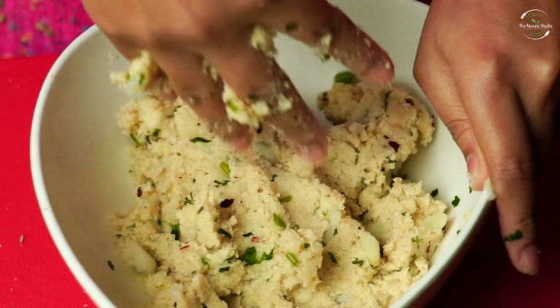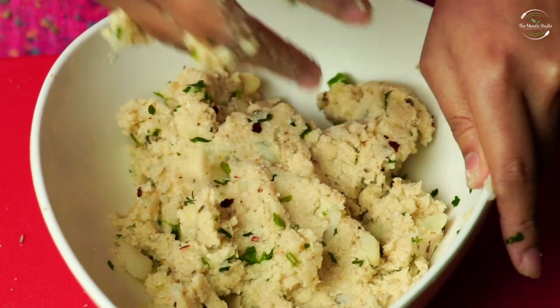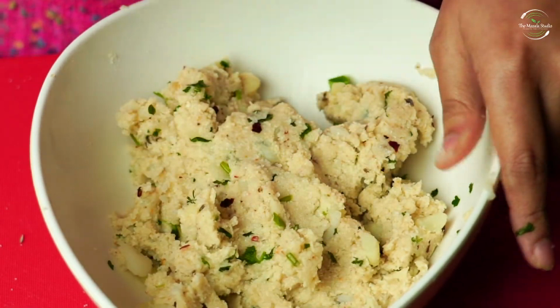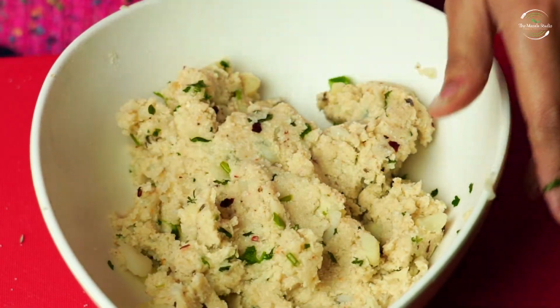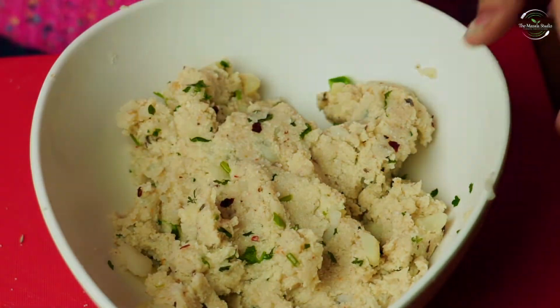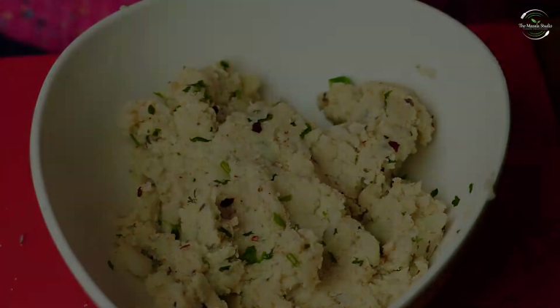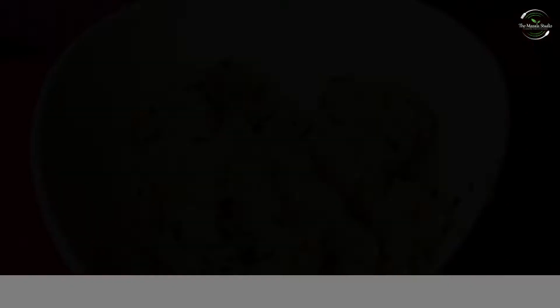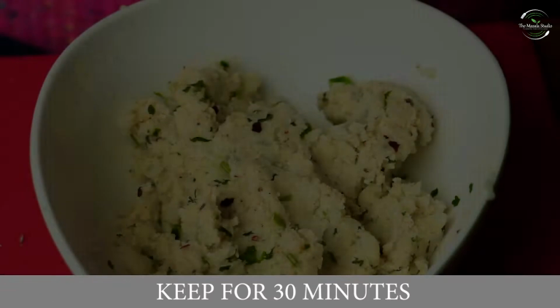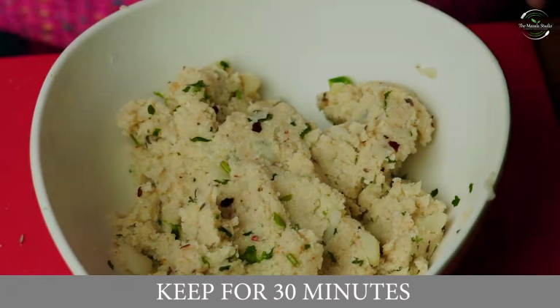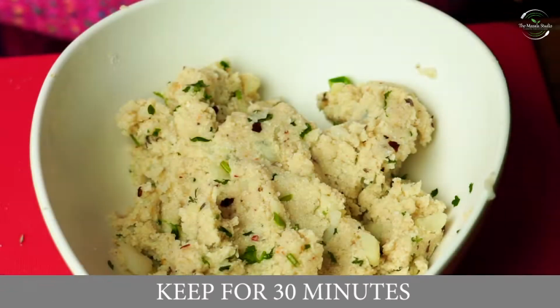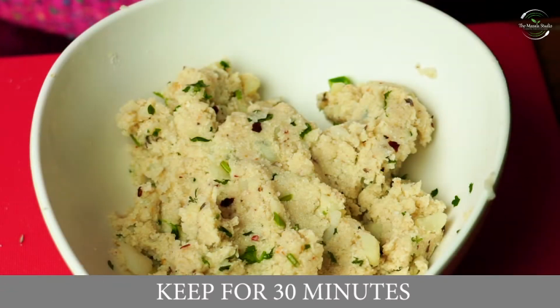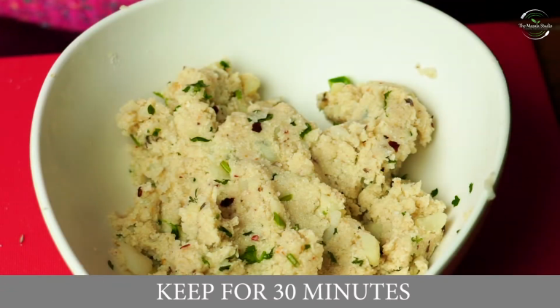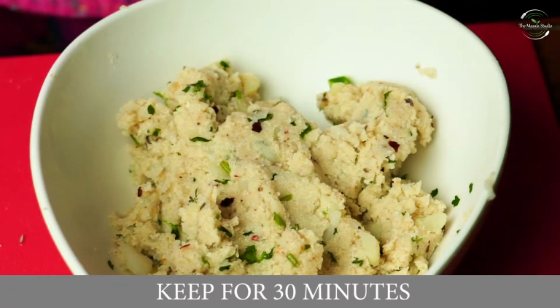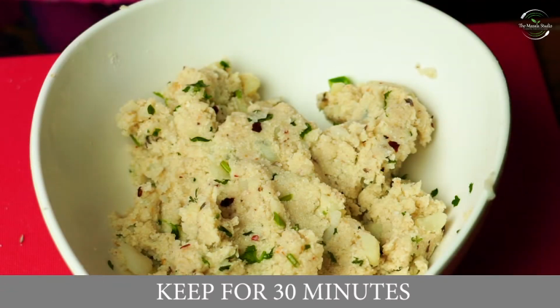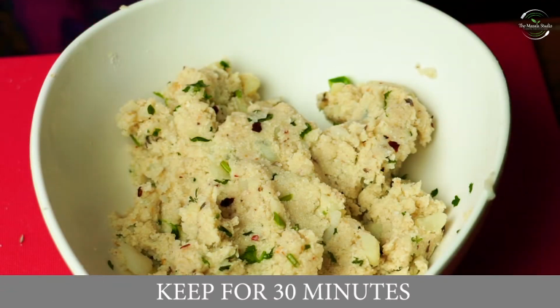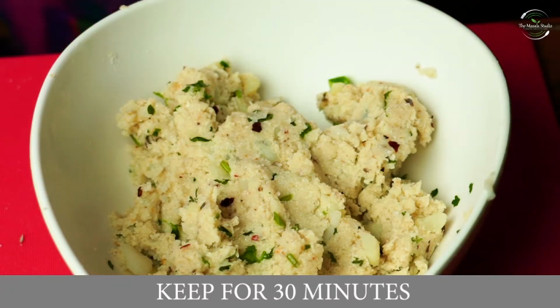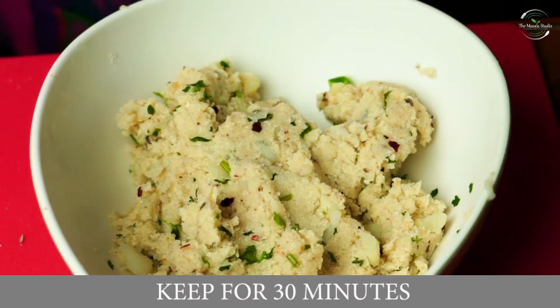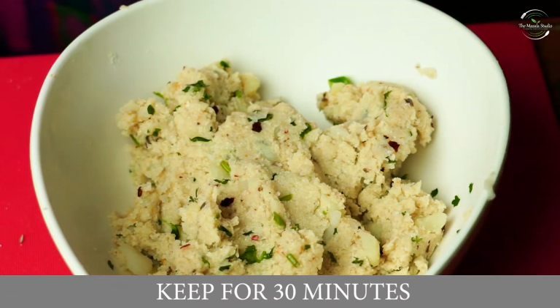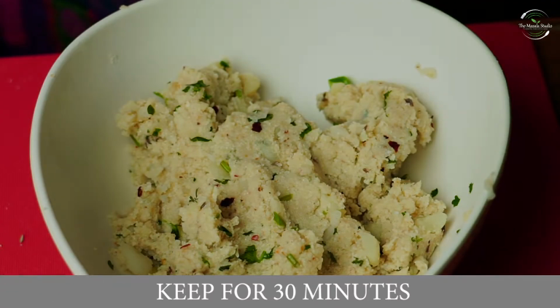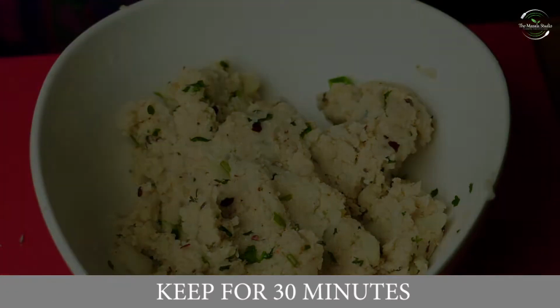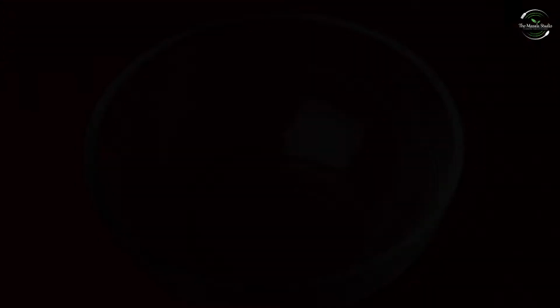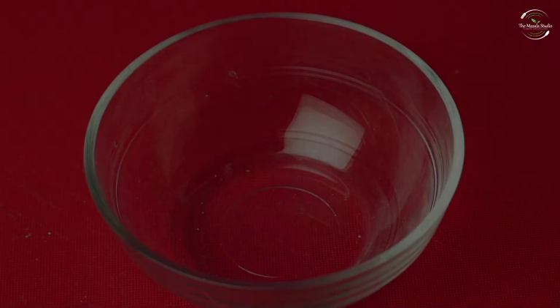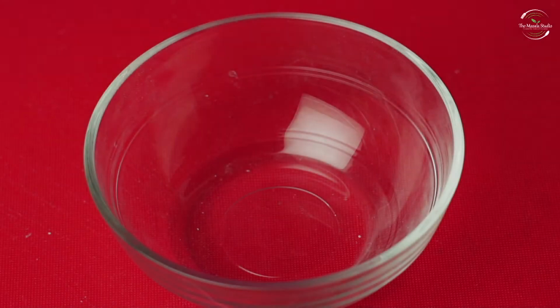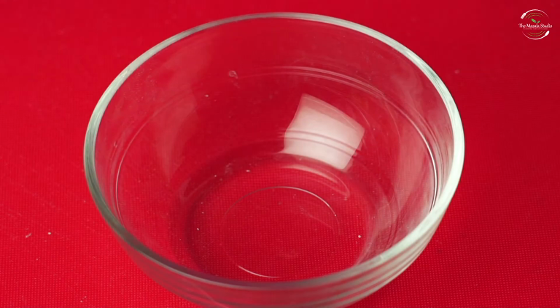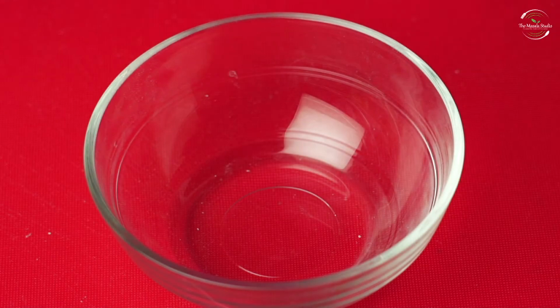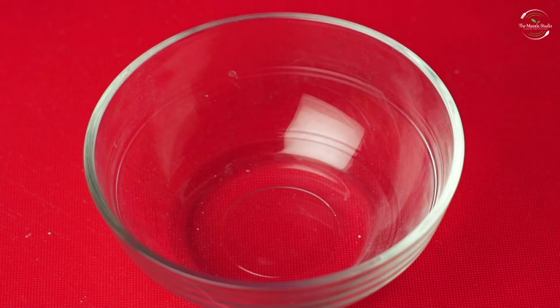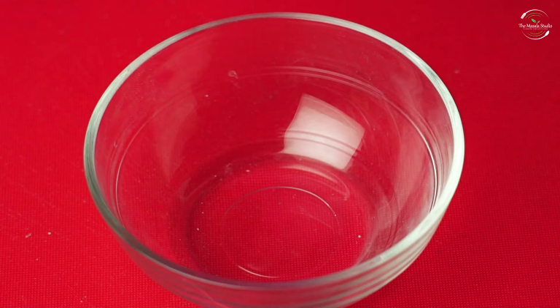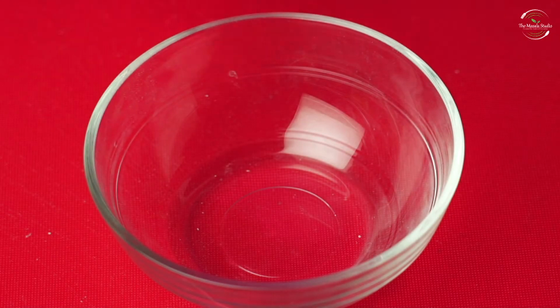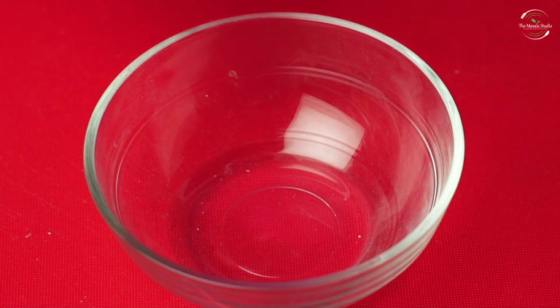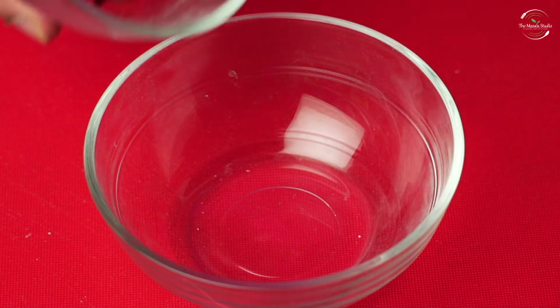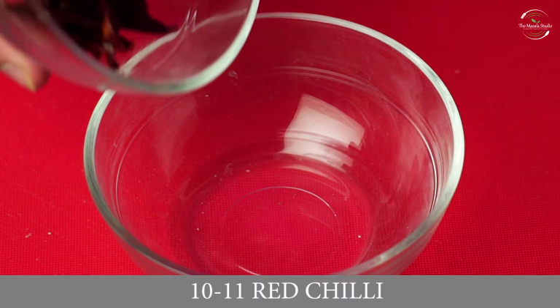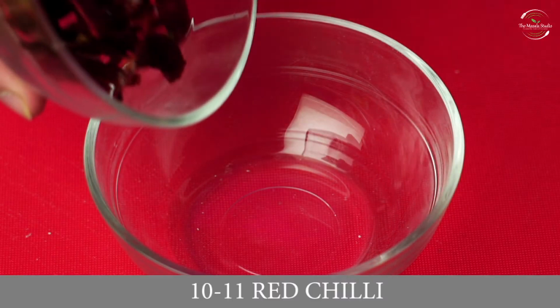Now we will set this mixture aside for half an hour. Then we will make the chutney.